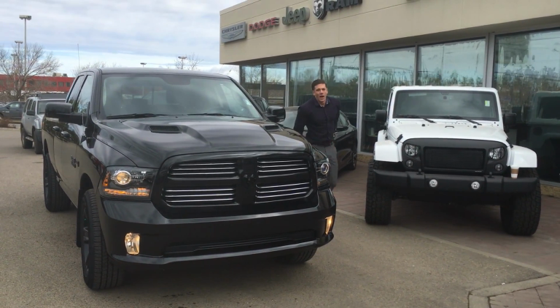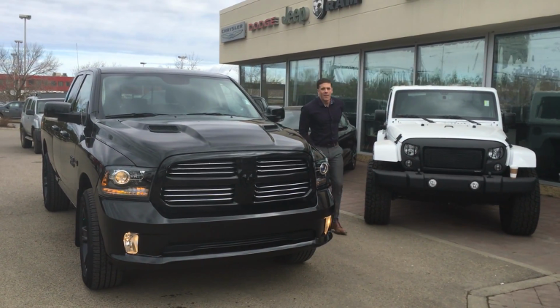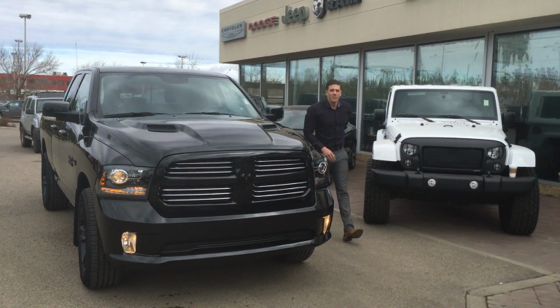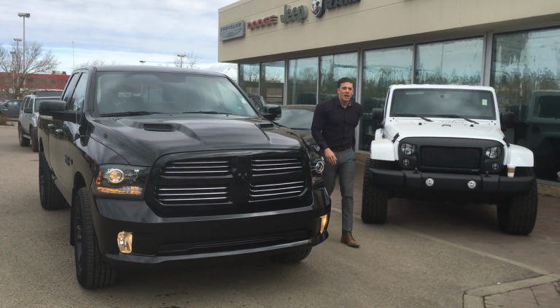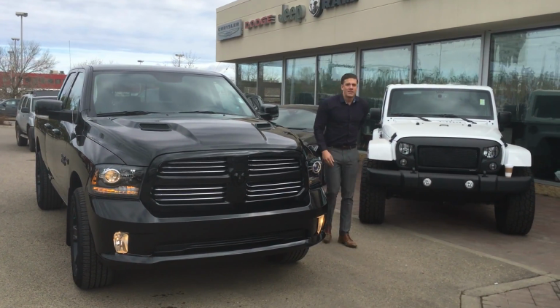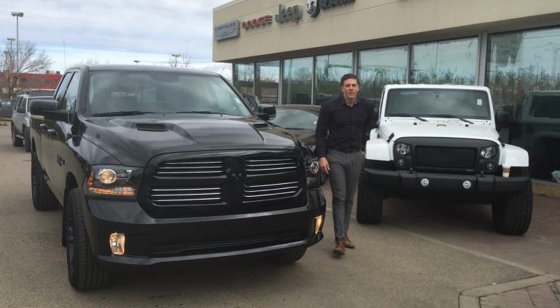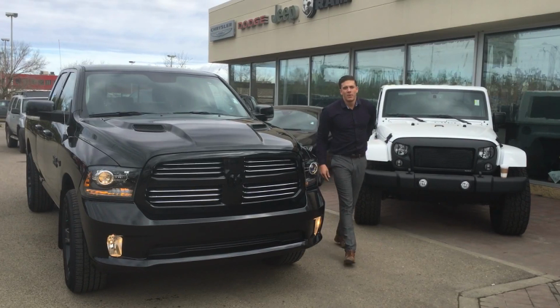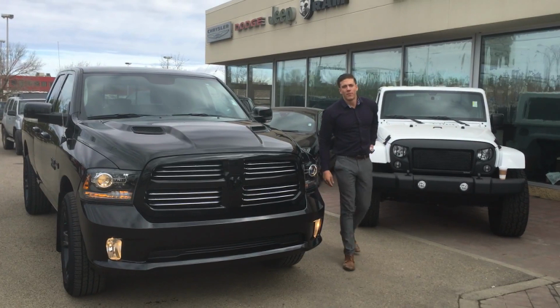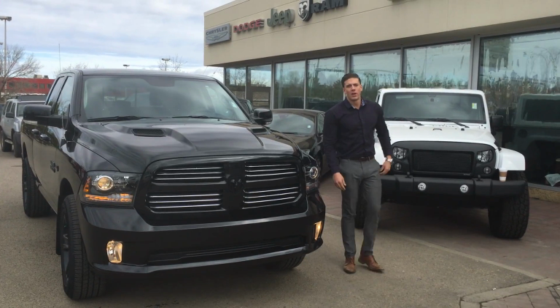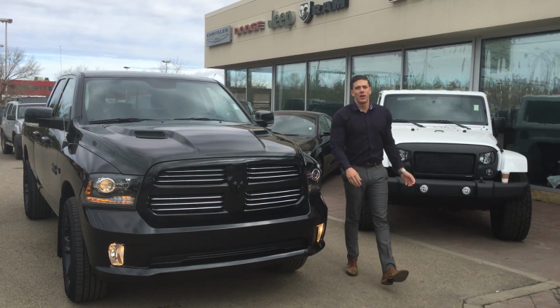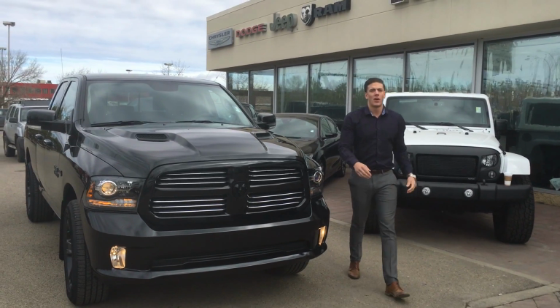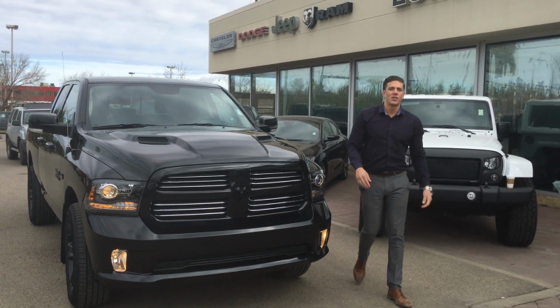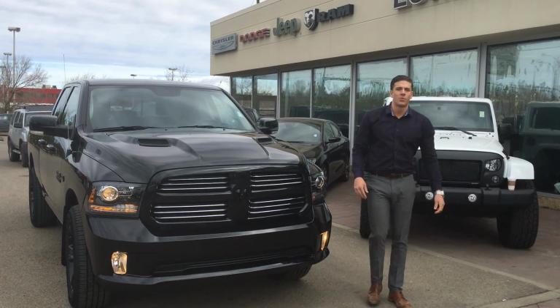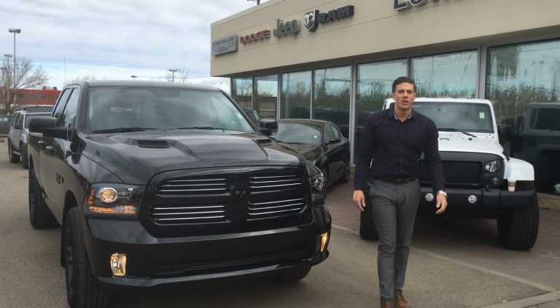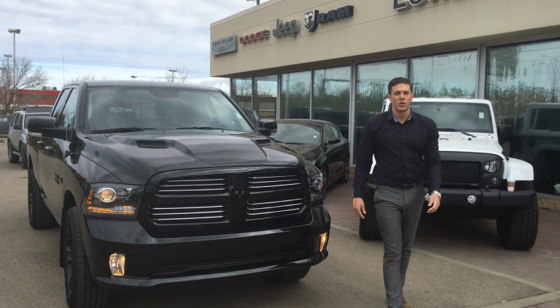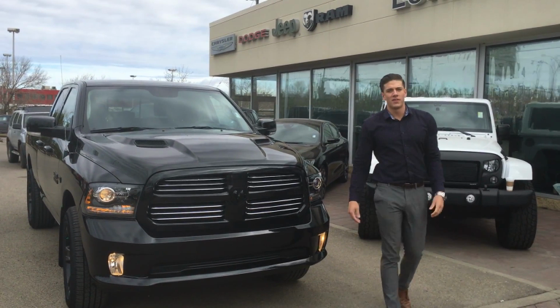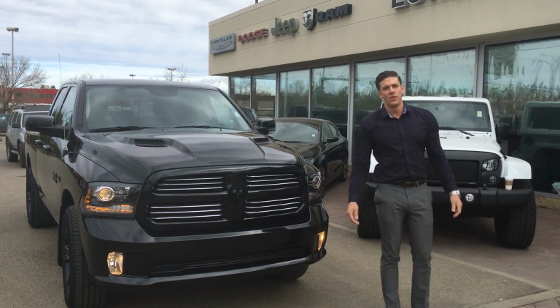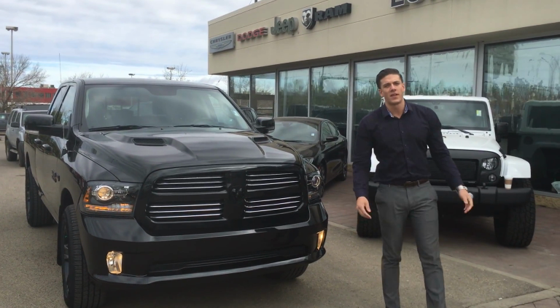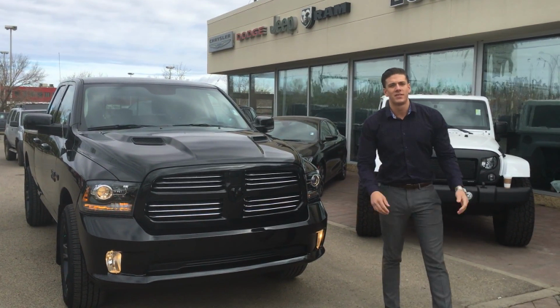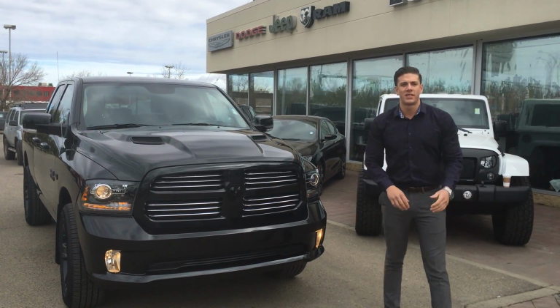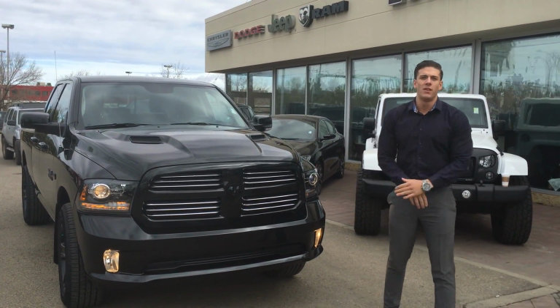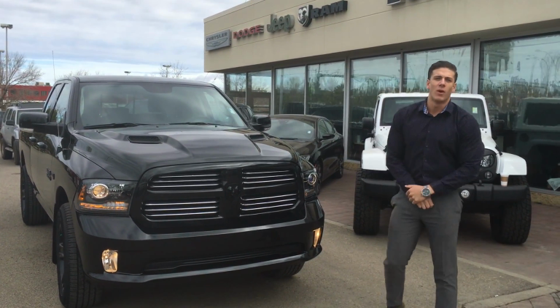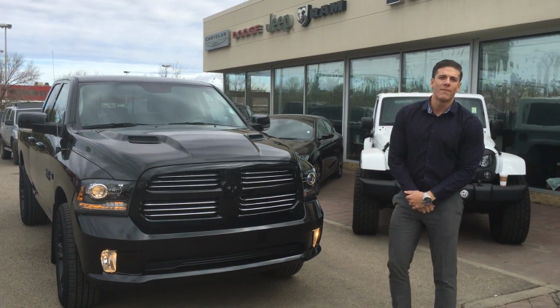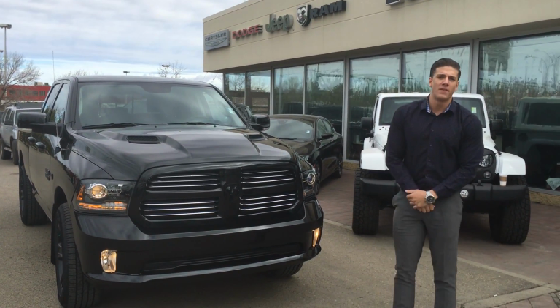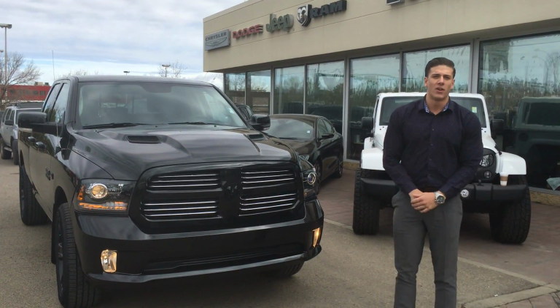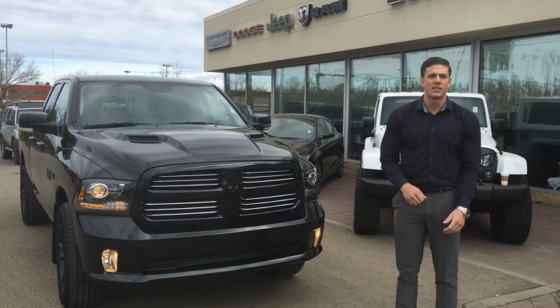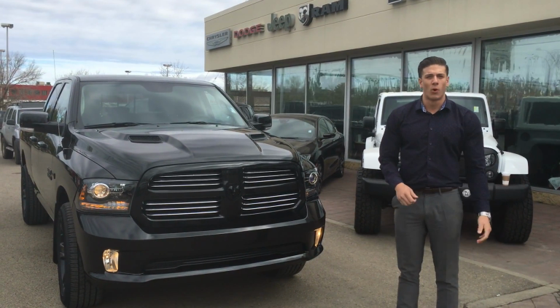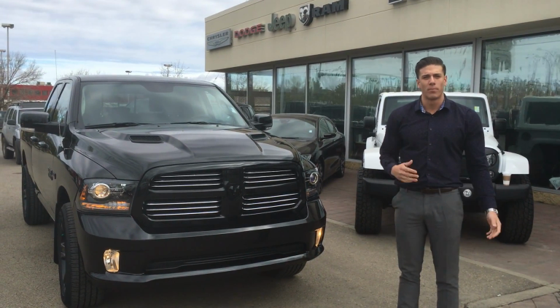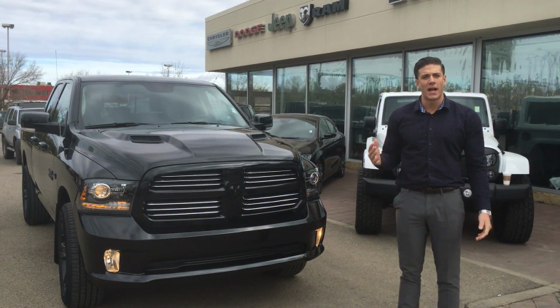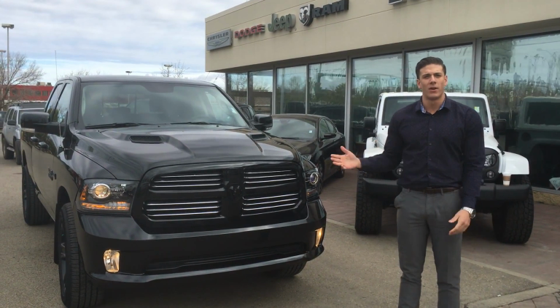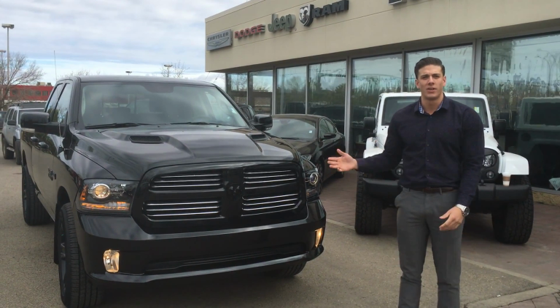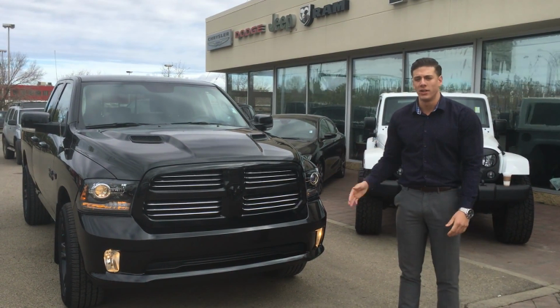Hi there, my name is Evan. I'm here from London Derry Dodge. I just wanted to show you this 2016 Ram 1500 Sport Blackout Edition.